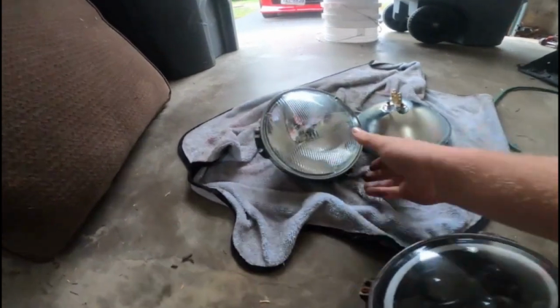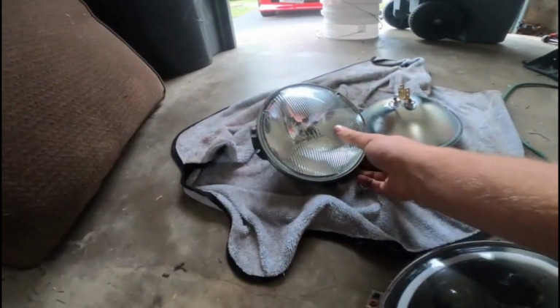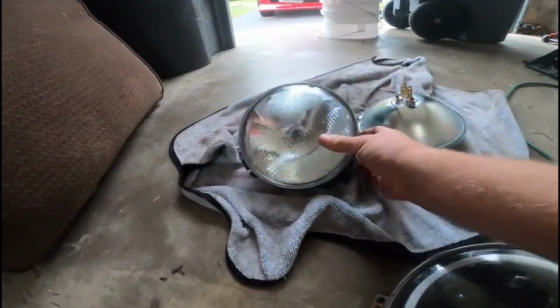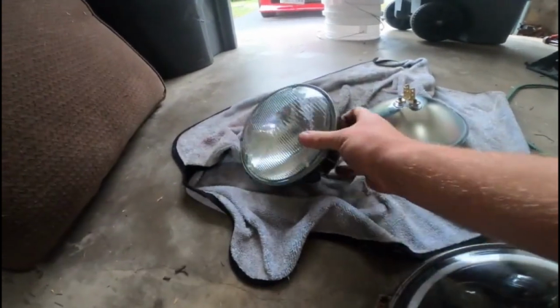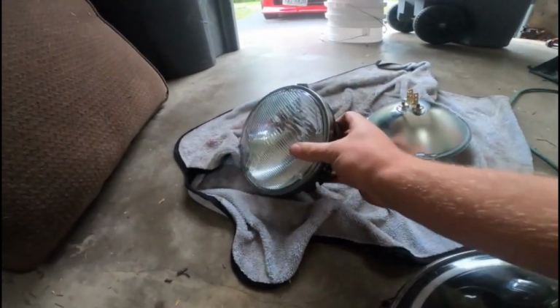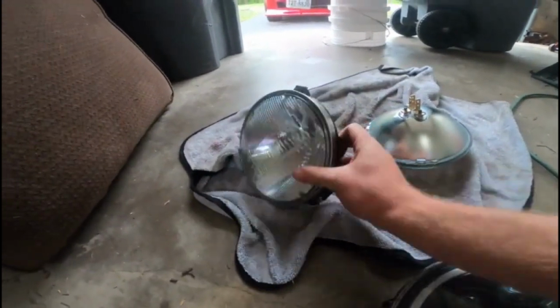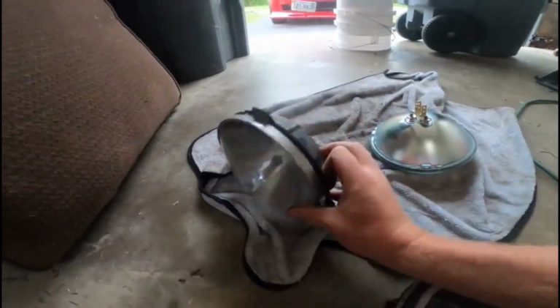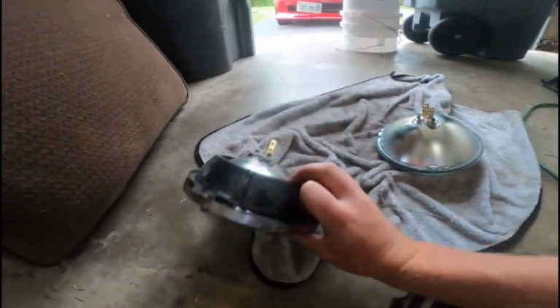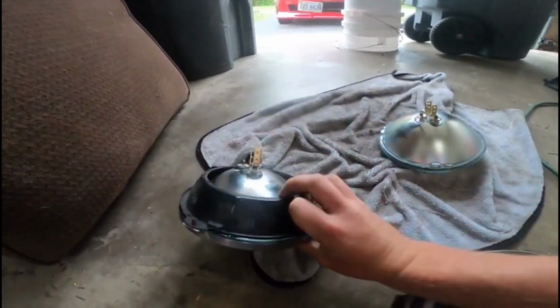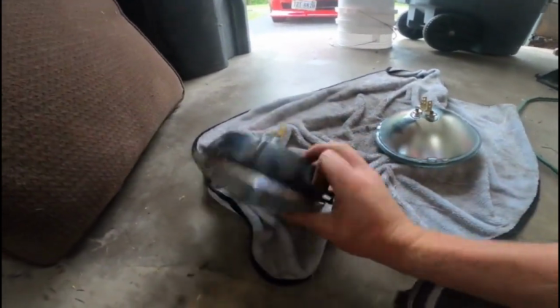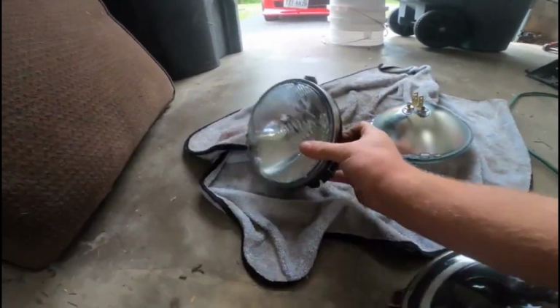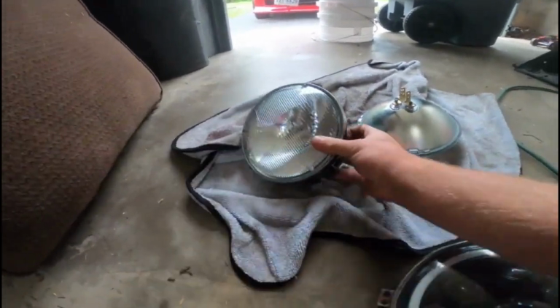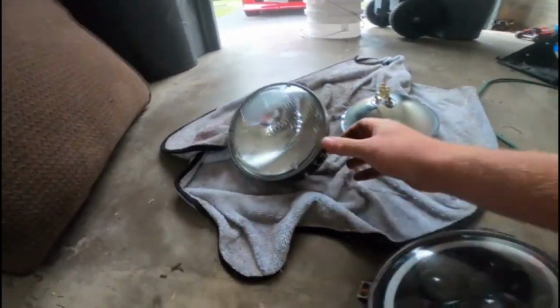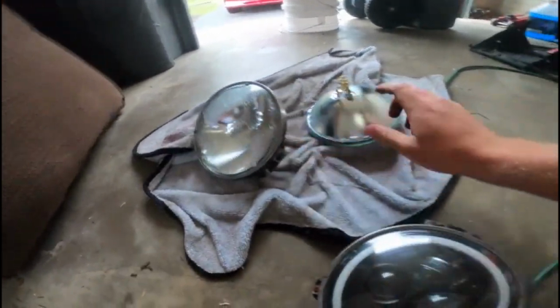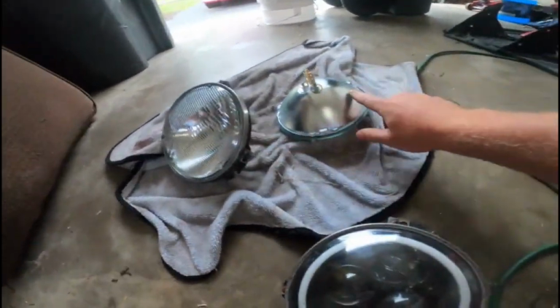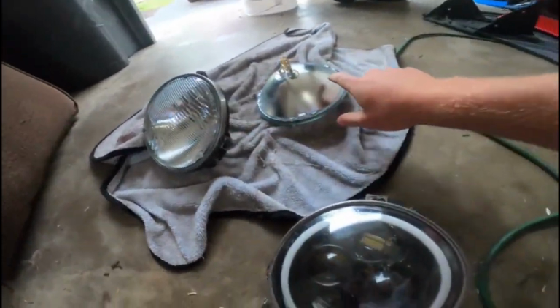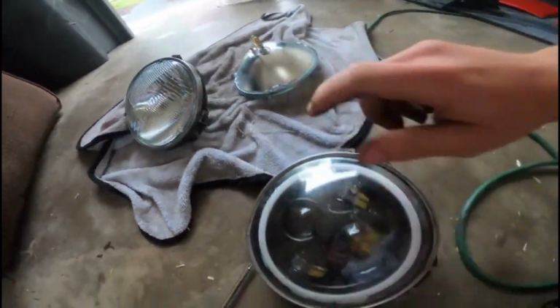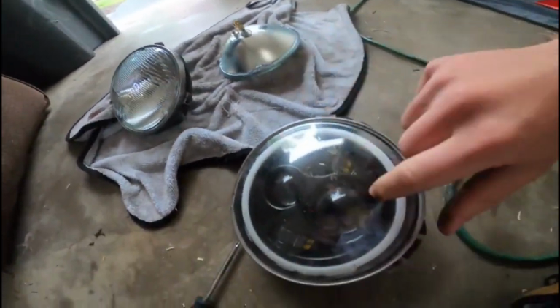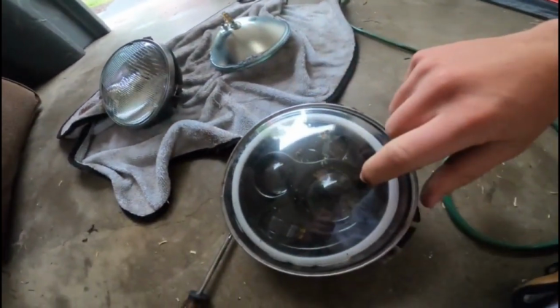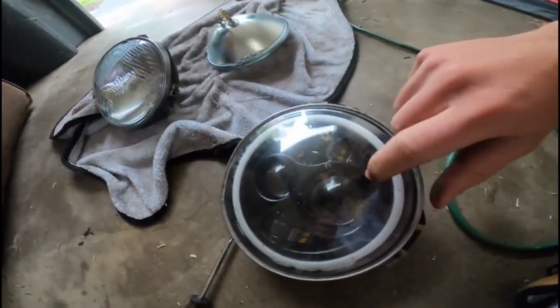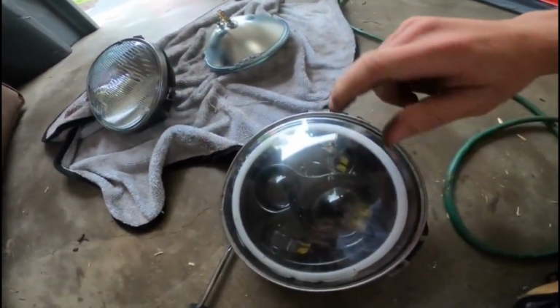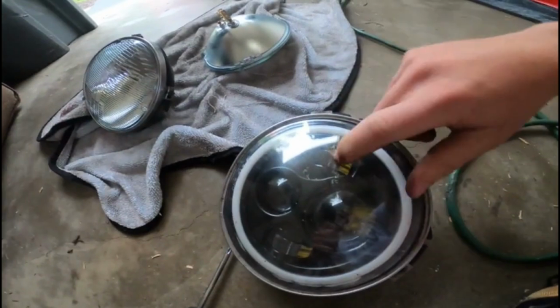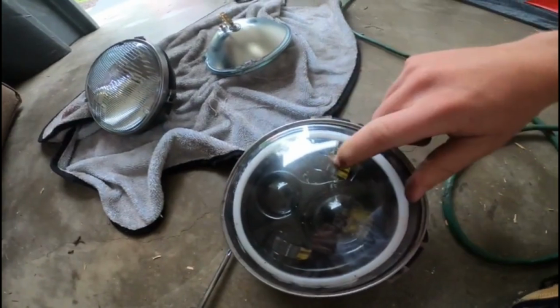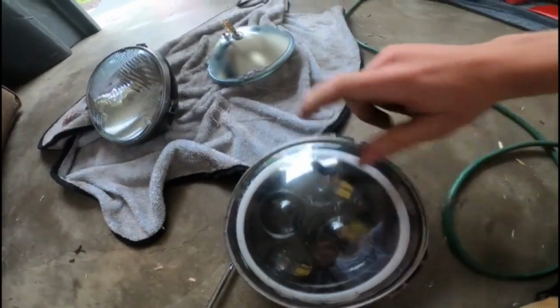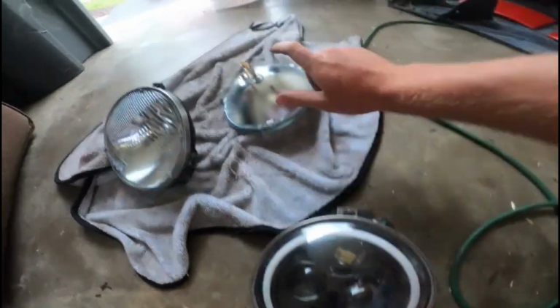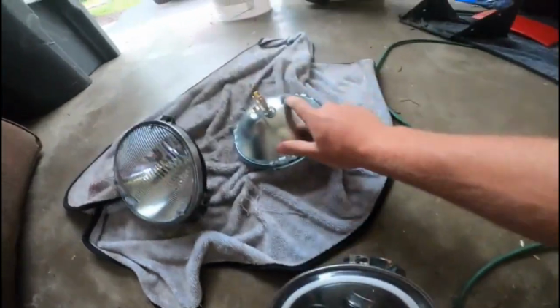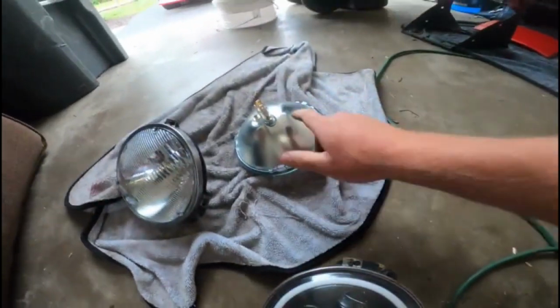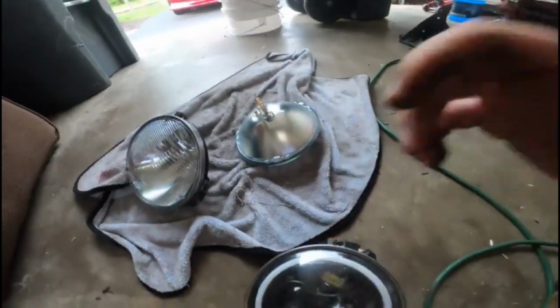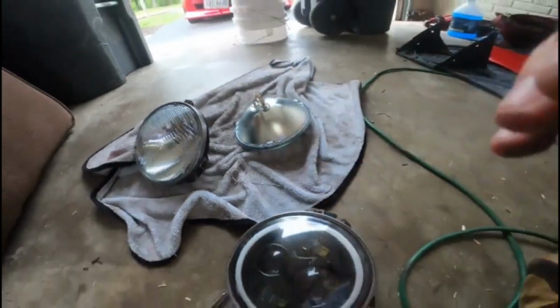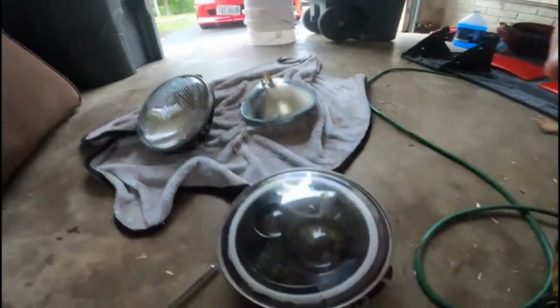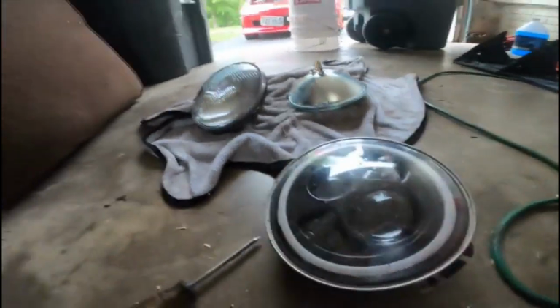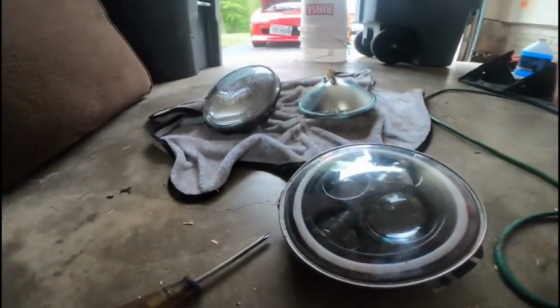Alright guys, got this one reinstalled. We're going to go ahead and take the bracket off this one and reinstall it on the second one.